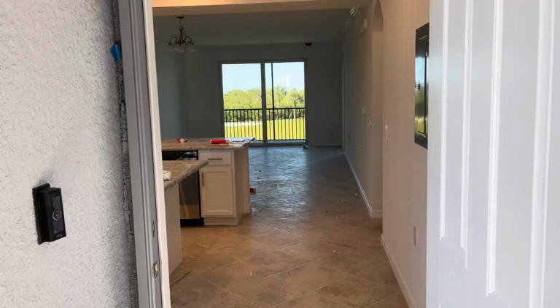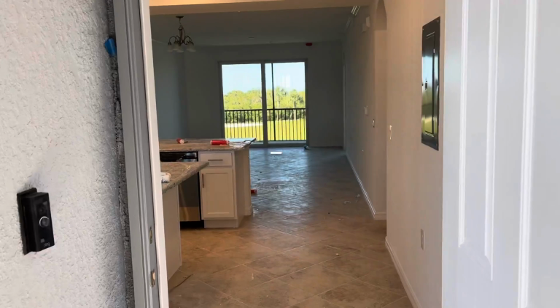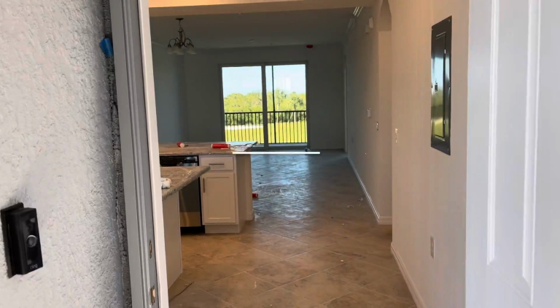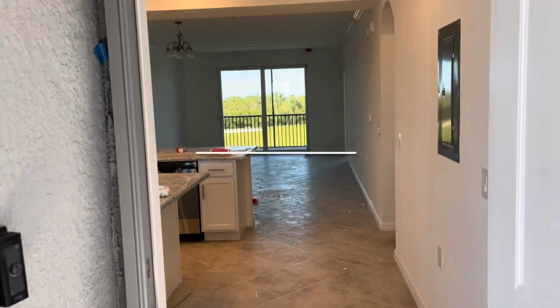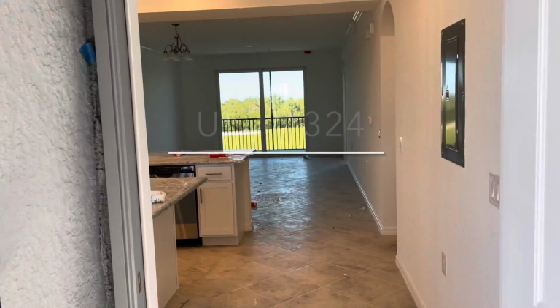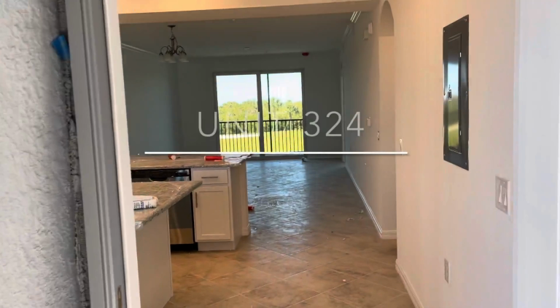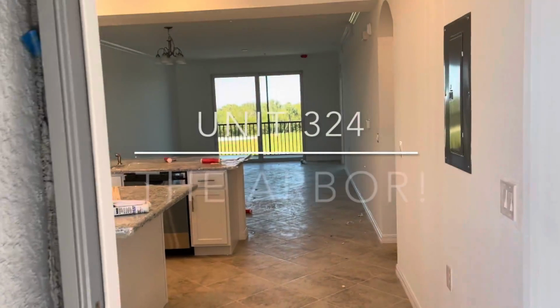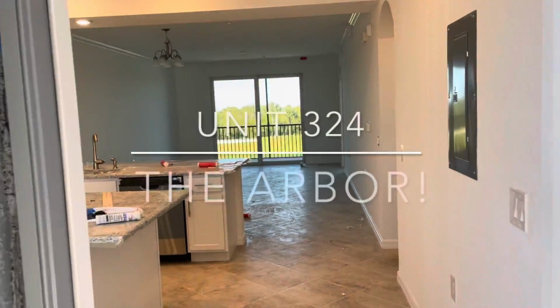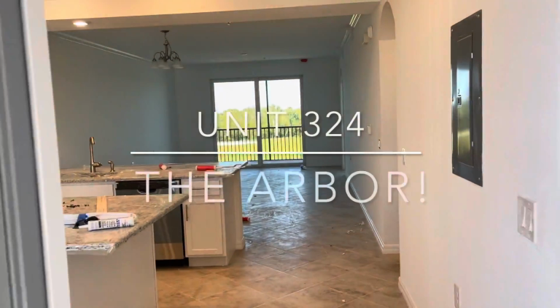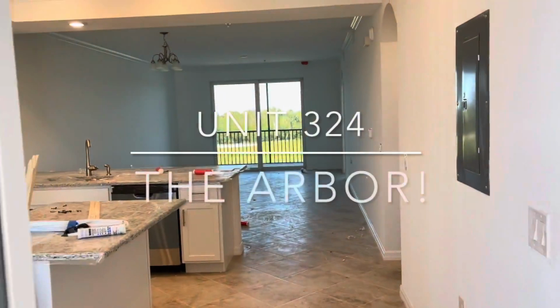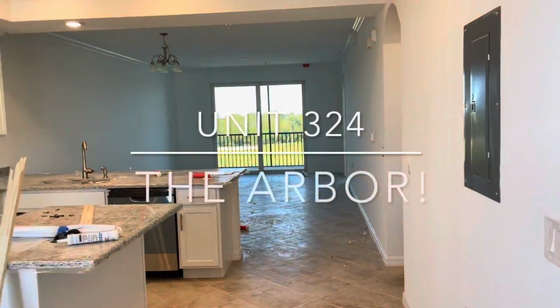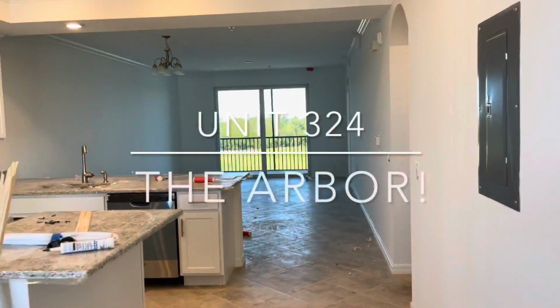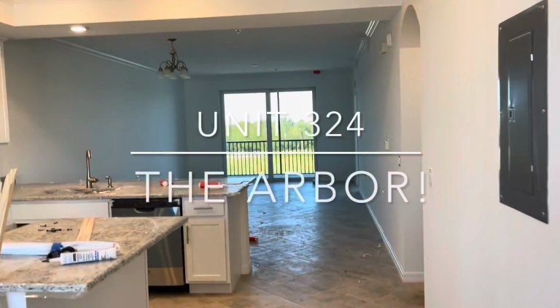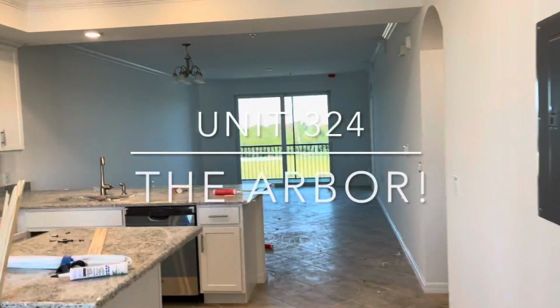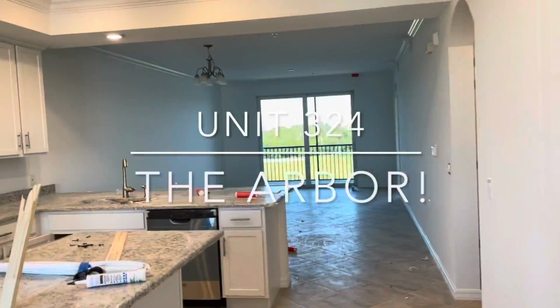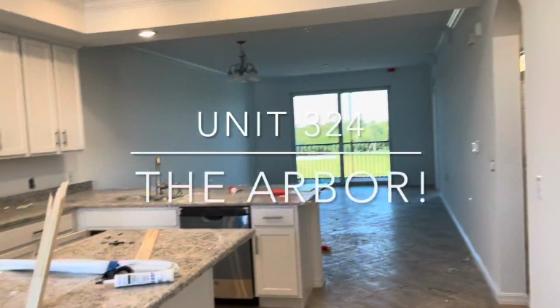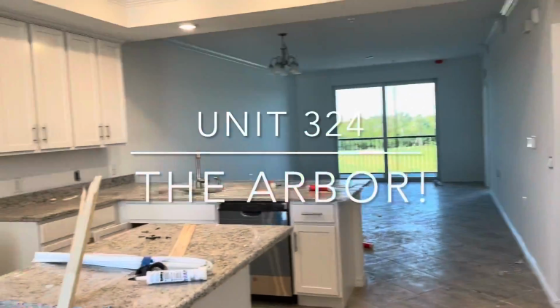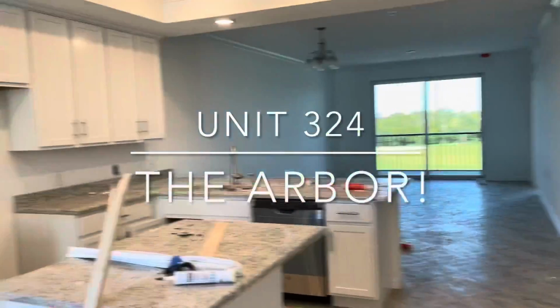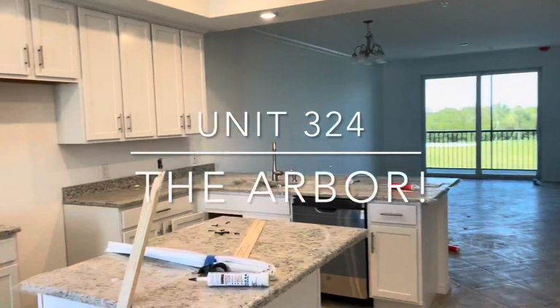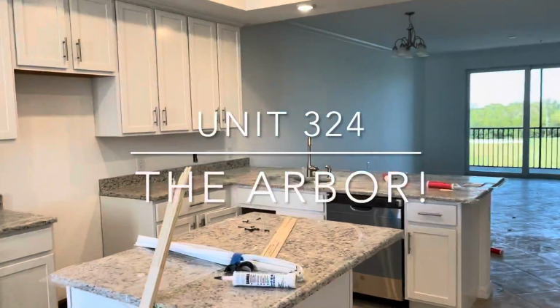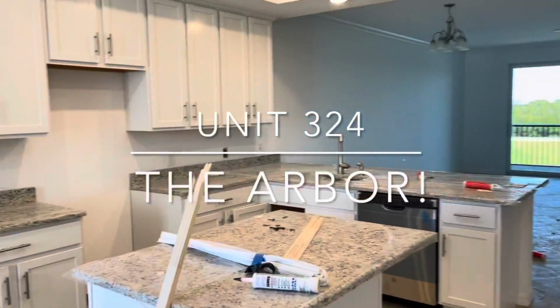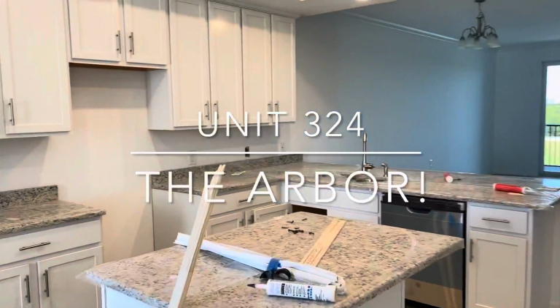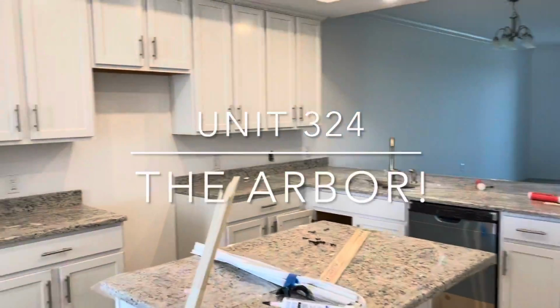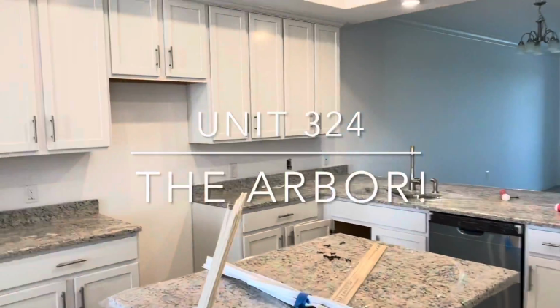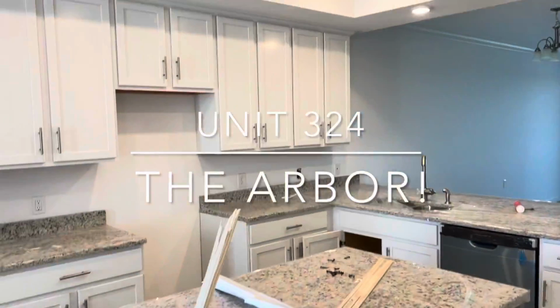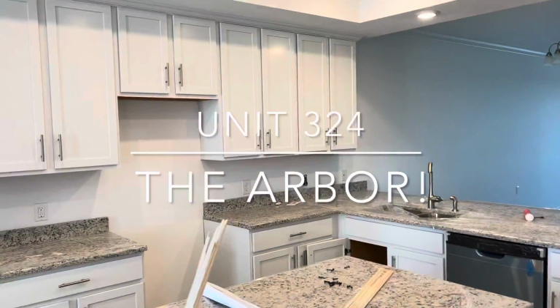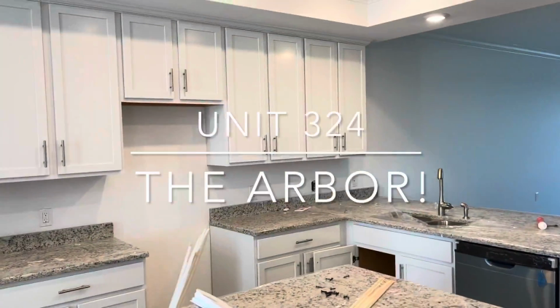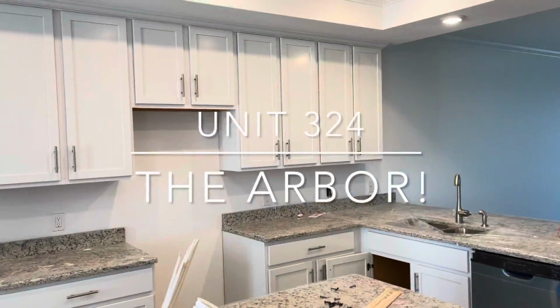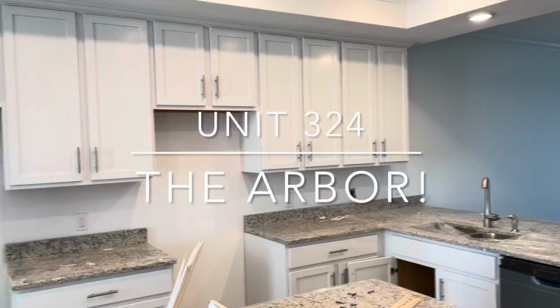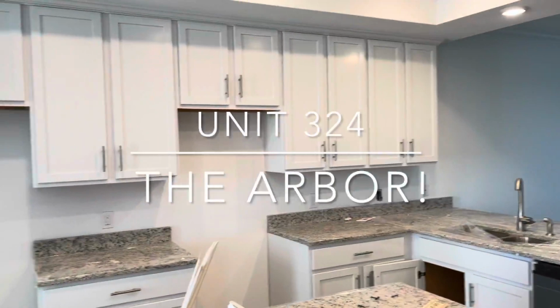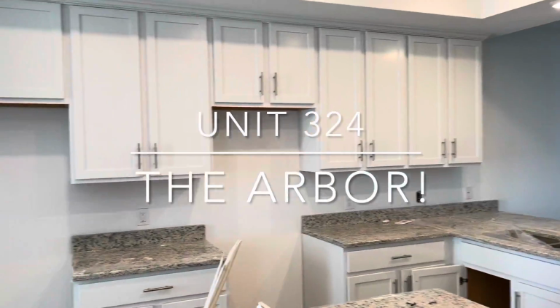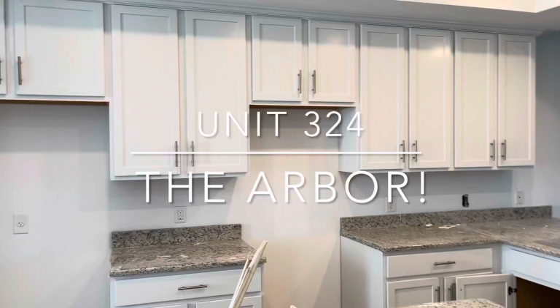Now we're going to take a look at unit 324 at Heritage Landing. This is a second floor arbor.